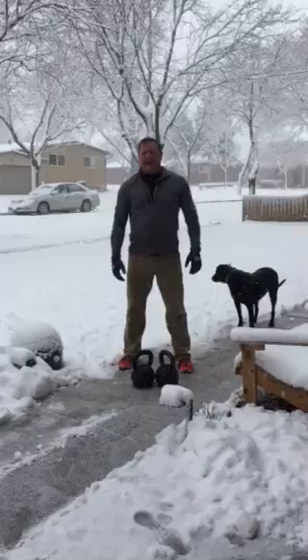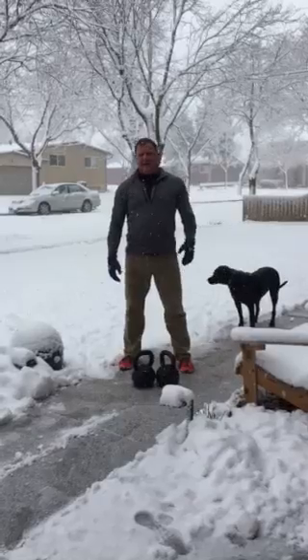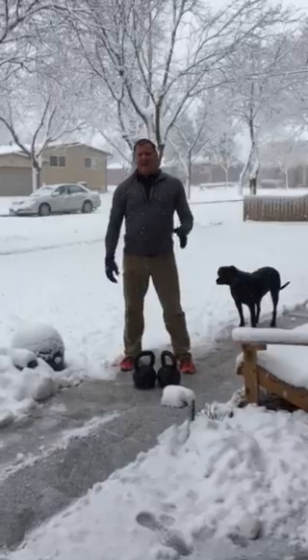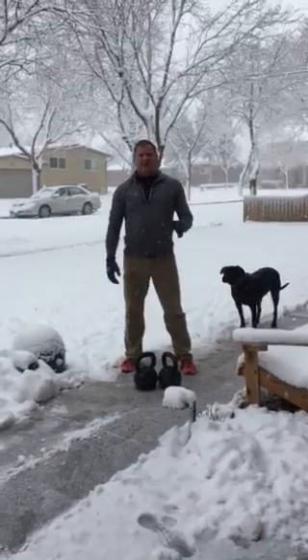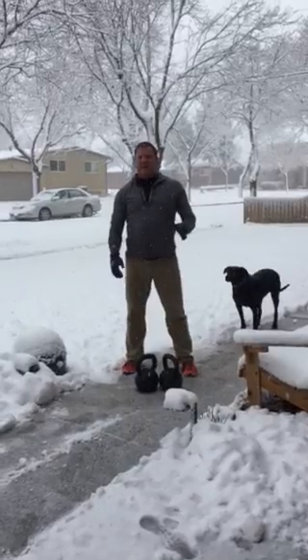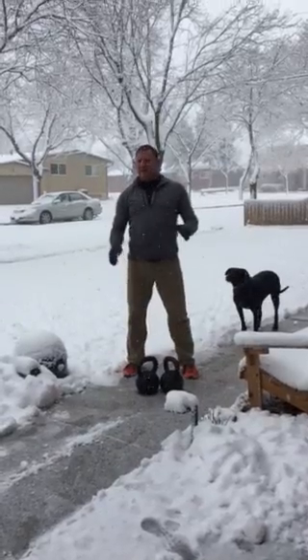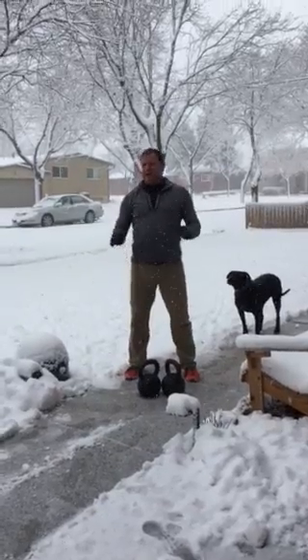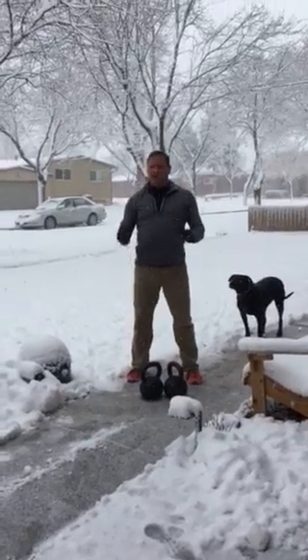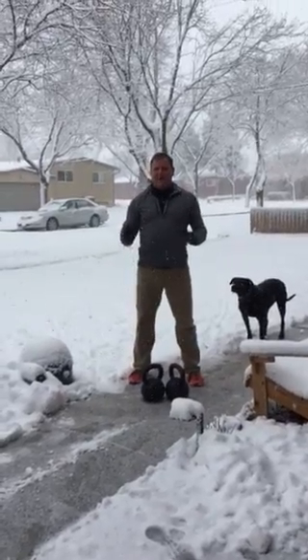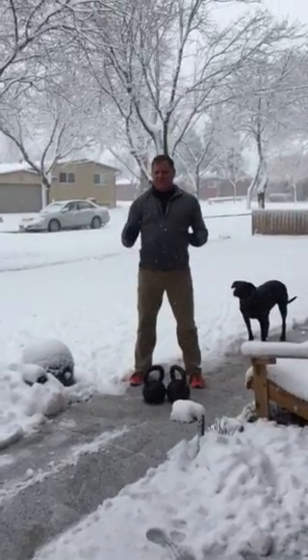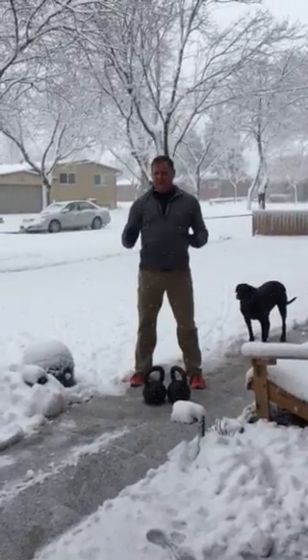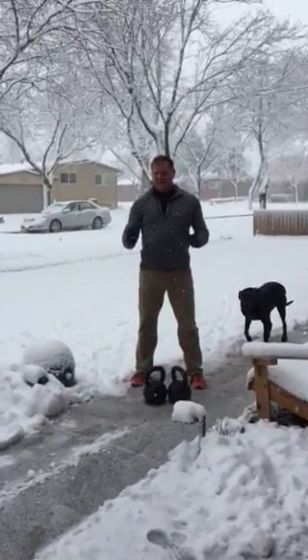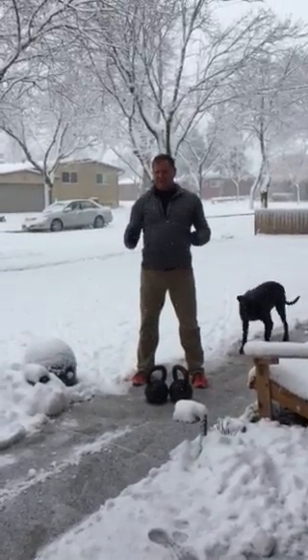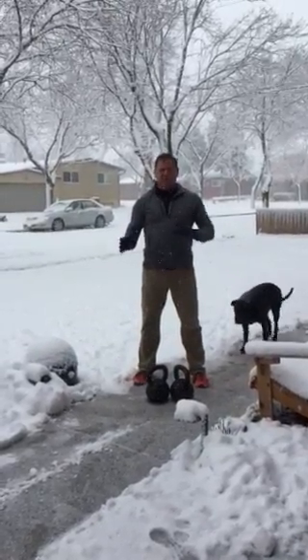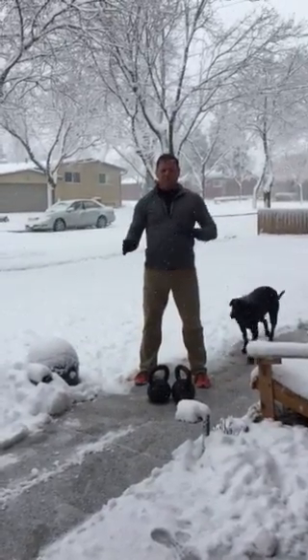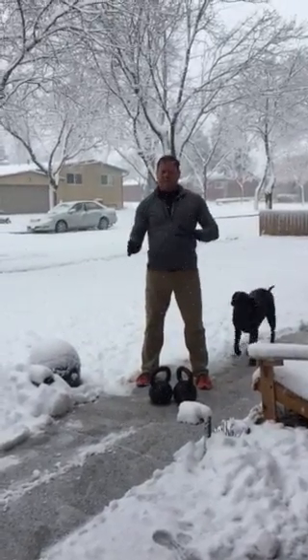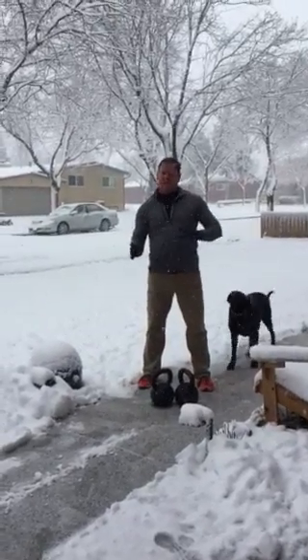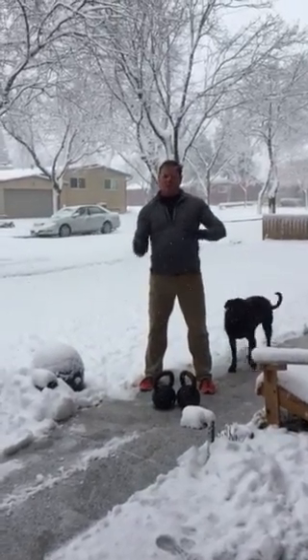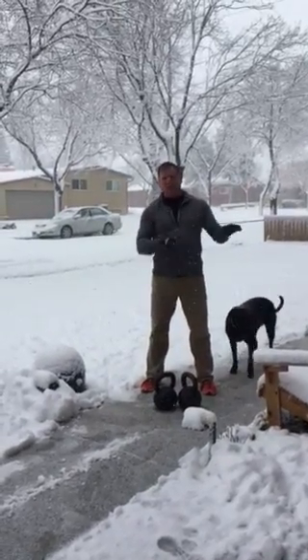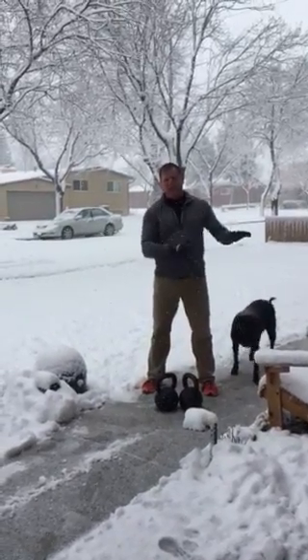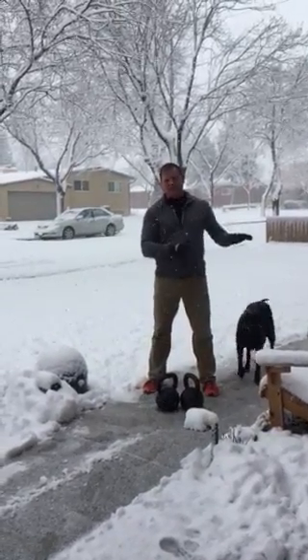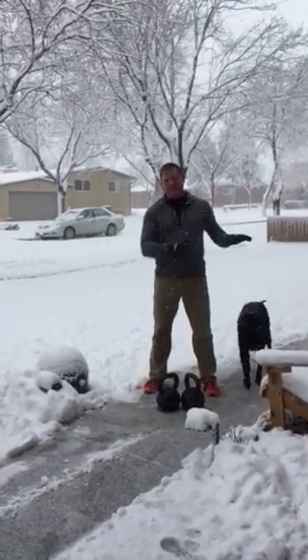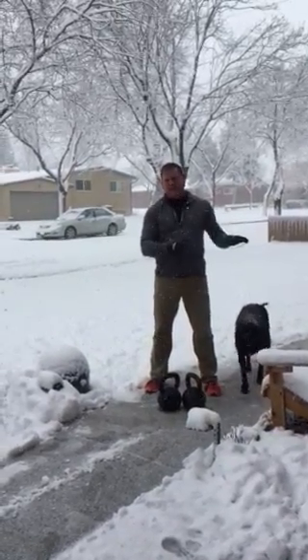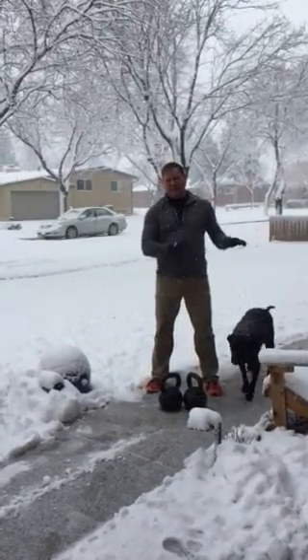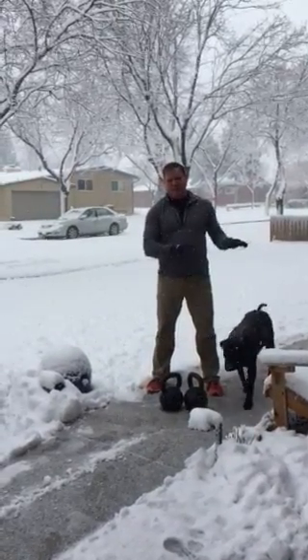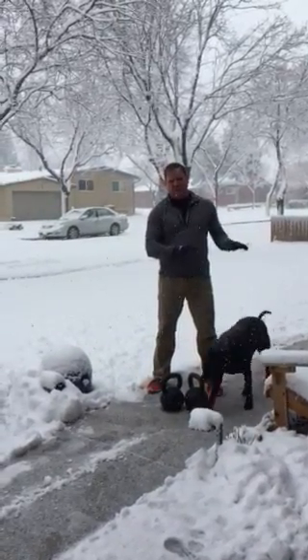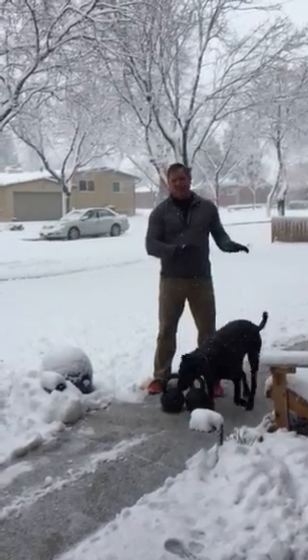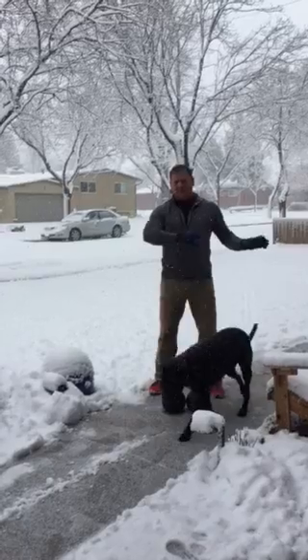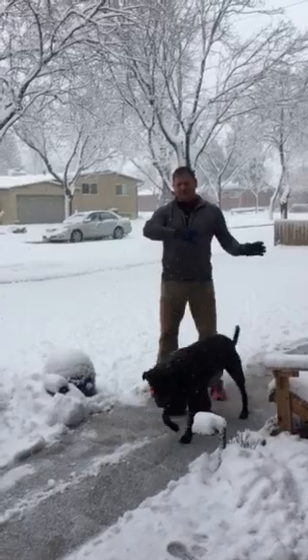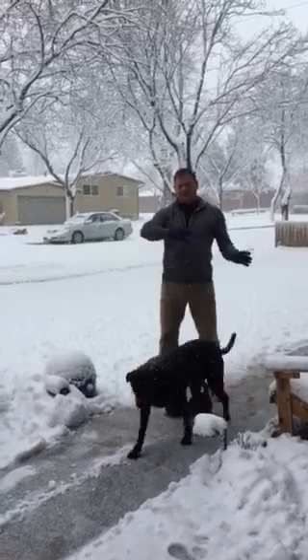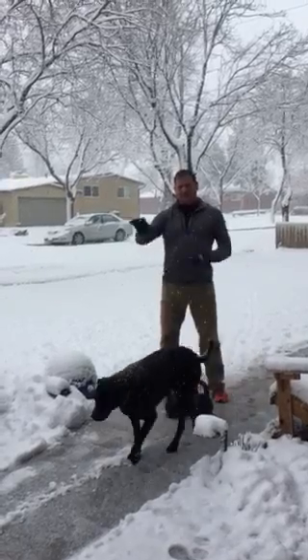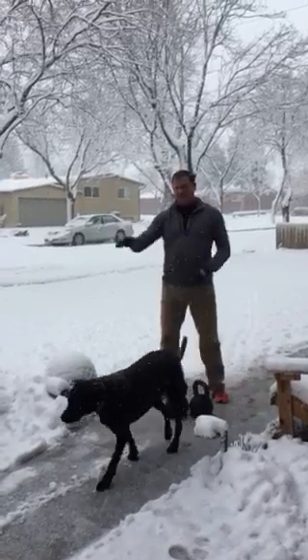Hi, I'm Dan John. Today I want to talk about the difference between what we call grinds in the kettlebell world versus ballistics.